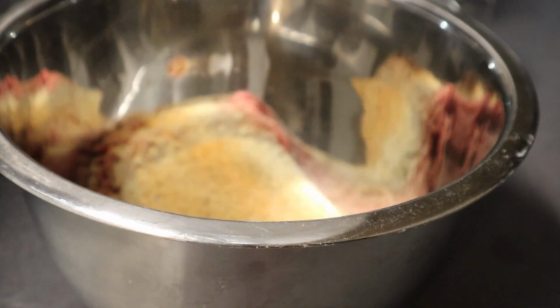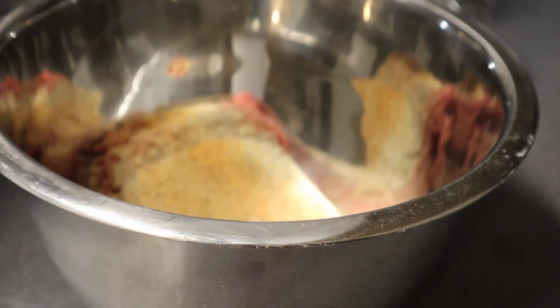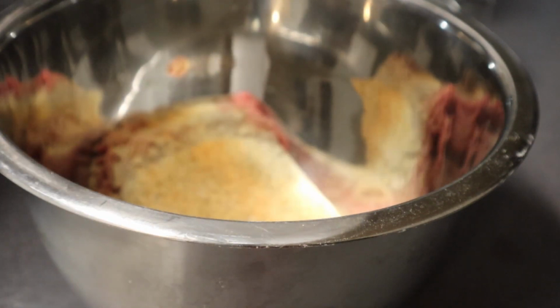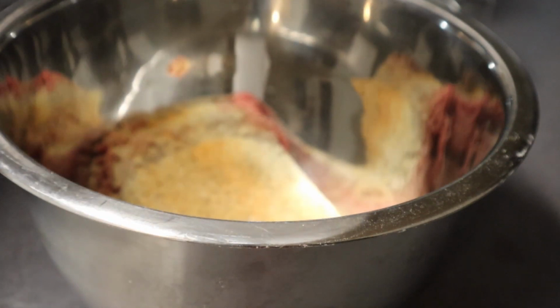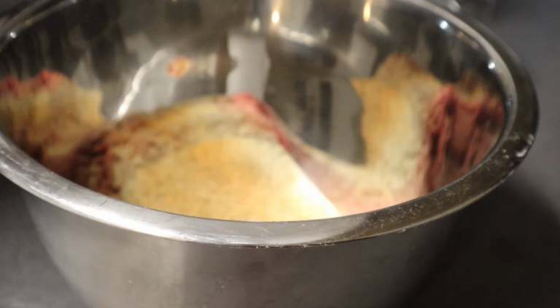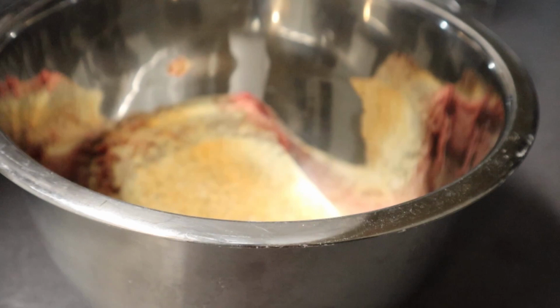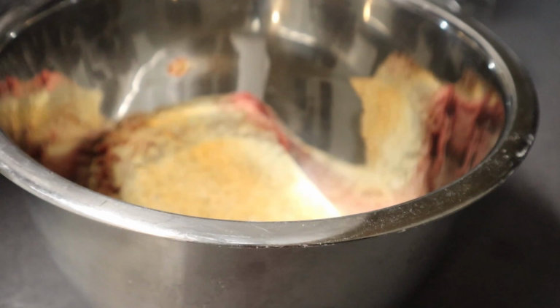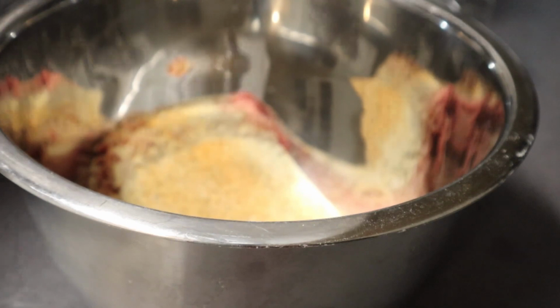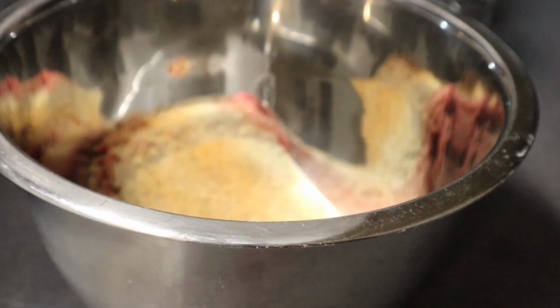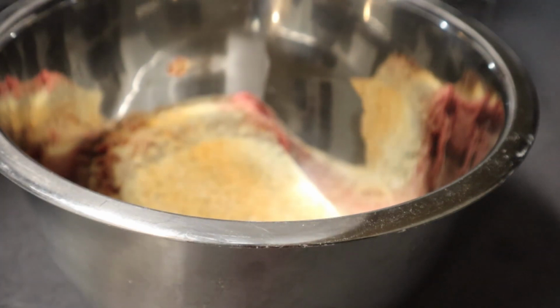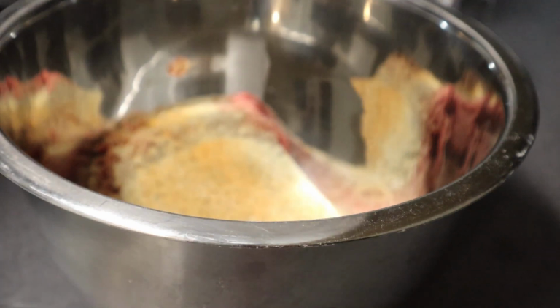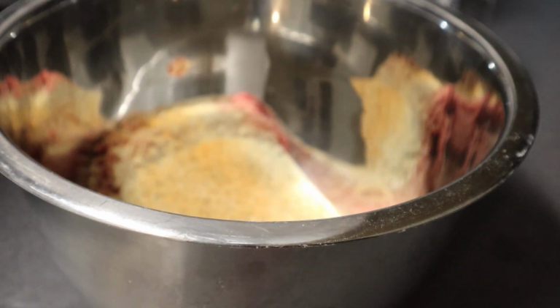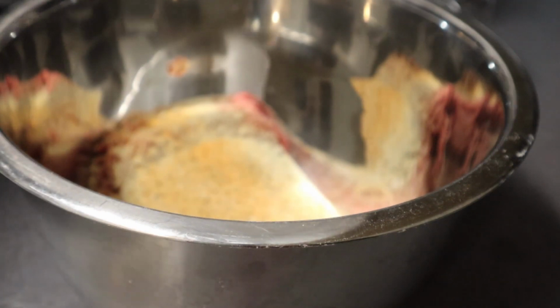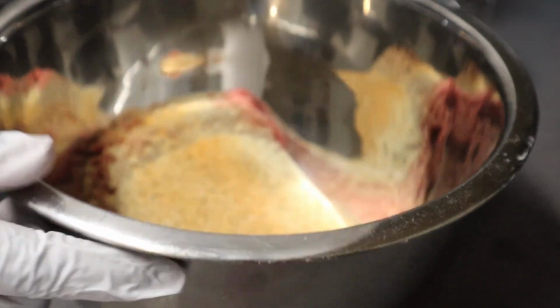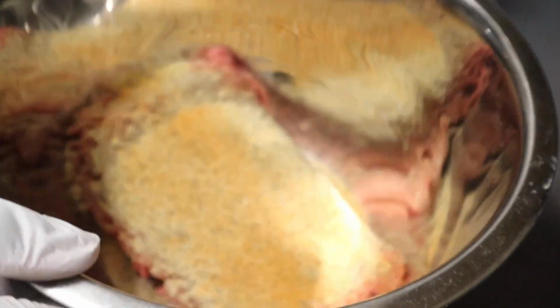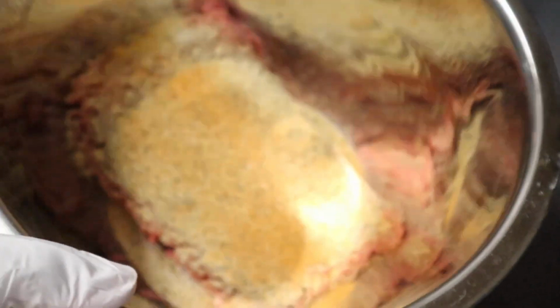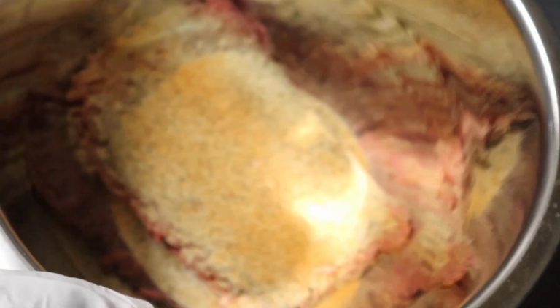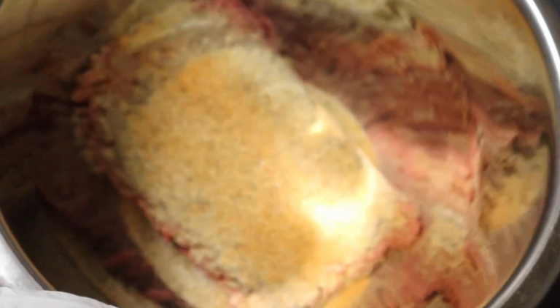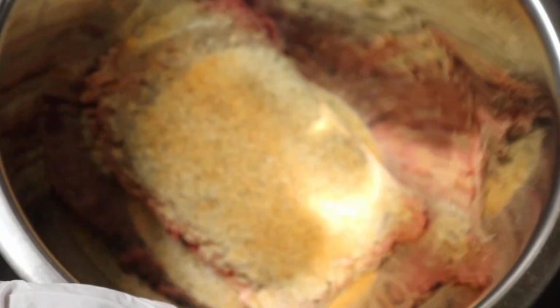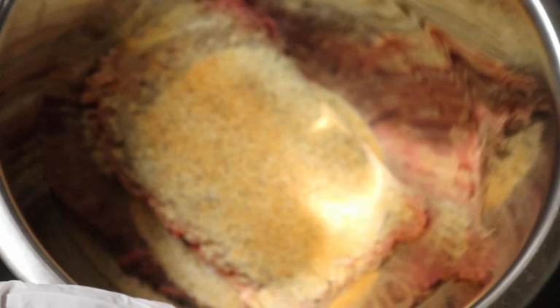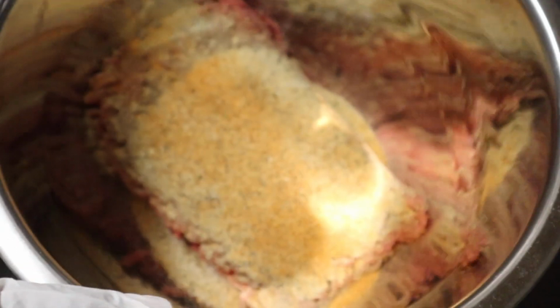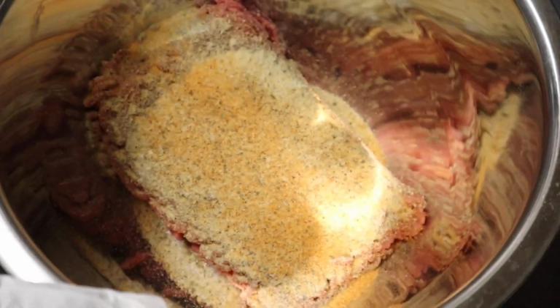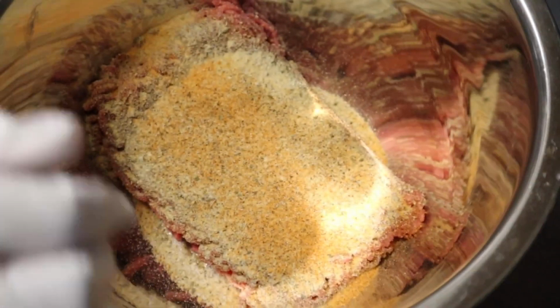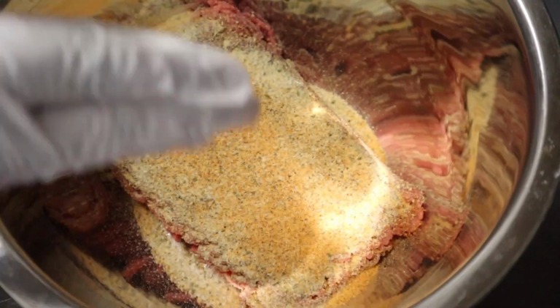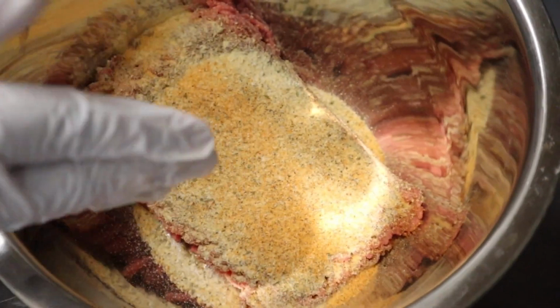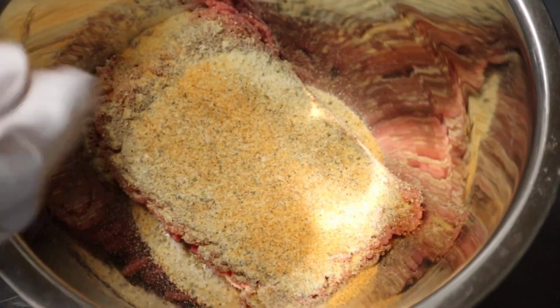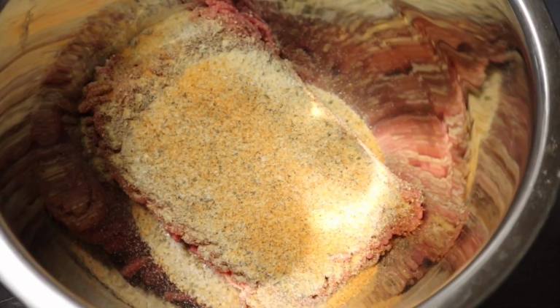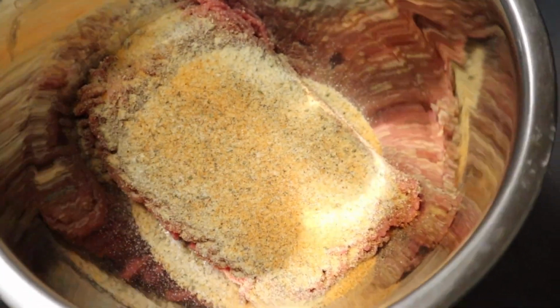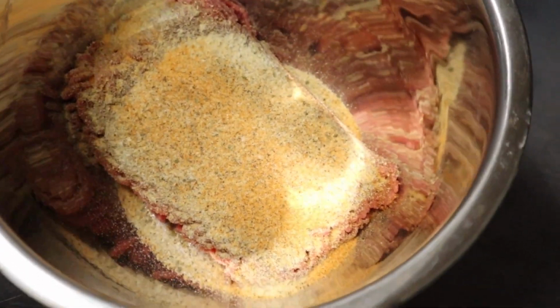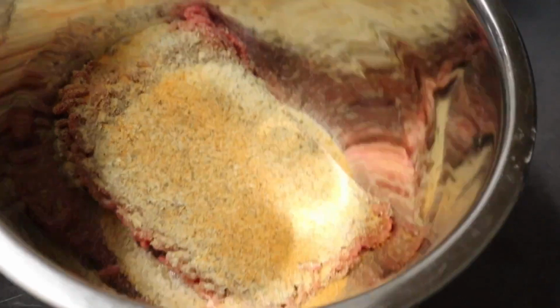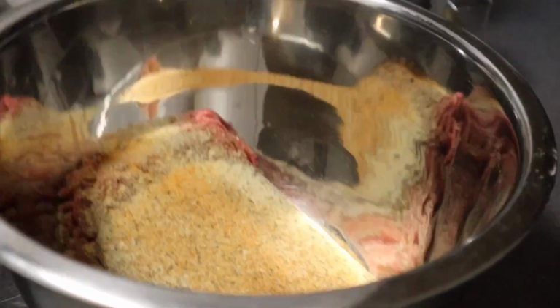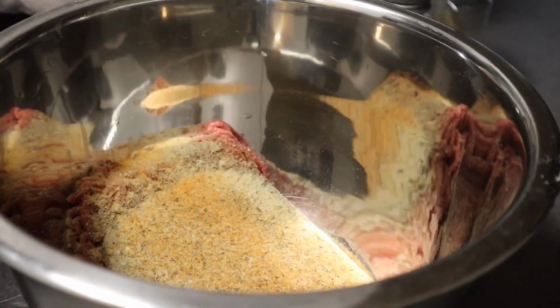This is garlic powder I'm seasoning the meat with — I know it looks like a lot, but it's okay because we're going to be mixing in breadcrumbs, egg, and Worcestershire sauce. I've already seasoned with garlic, onion, Badia complete, and beef bouillon. I'll also add about a teaspoon of pepper, and then Lawry's seasoned salt — about half a tablespoon to a tablespoon.